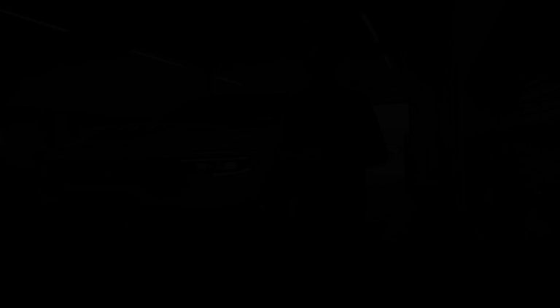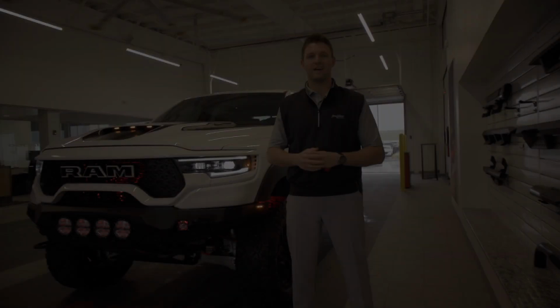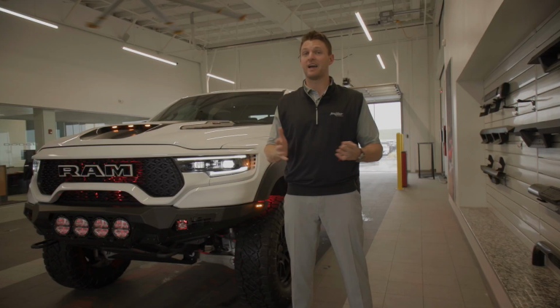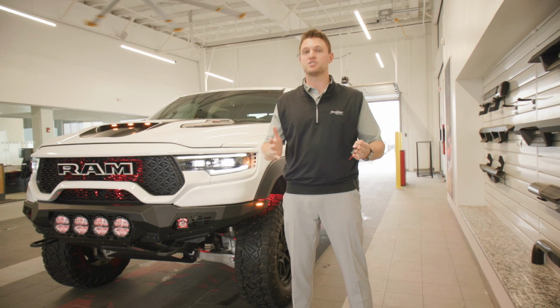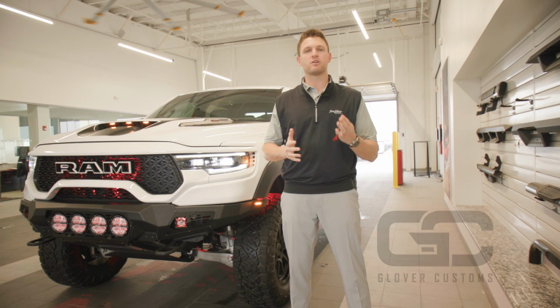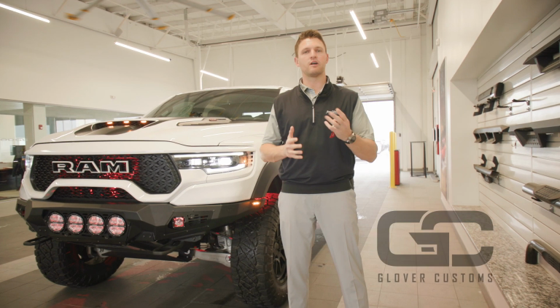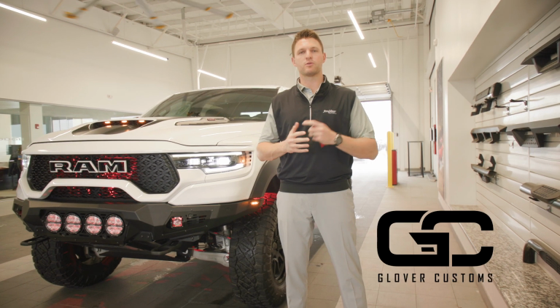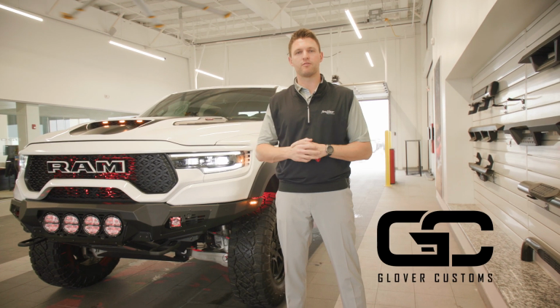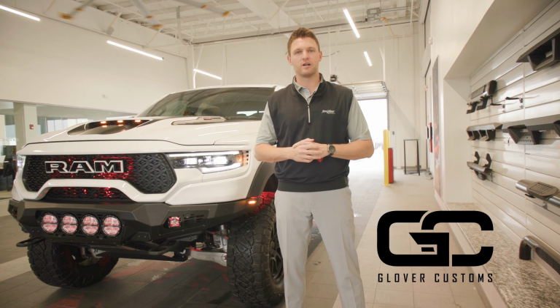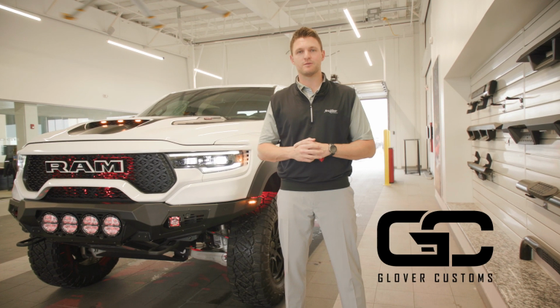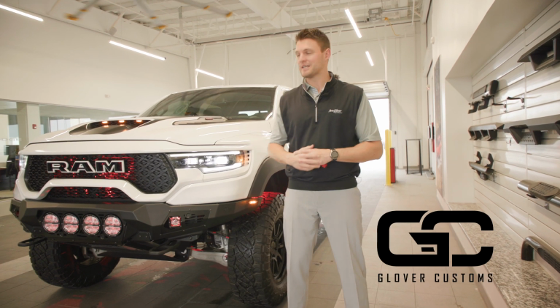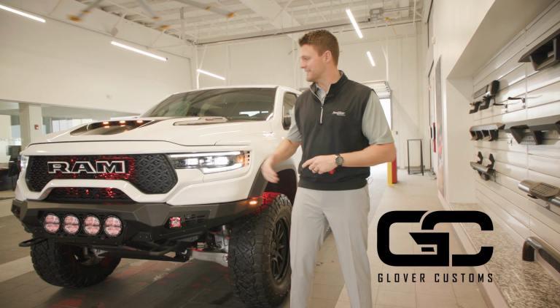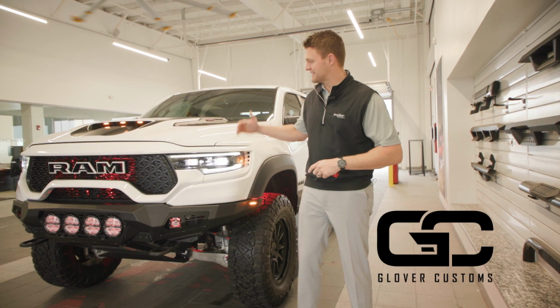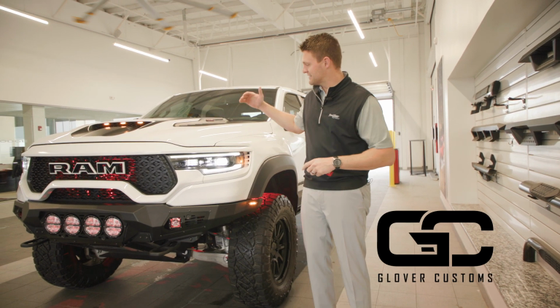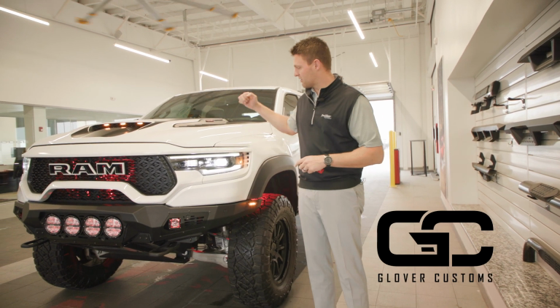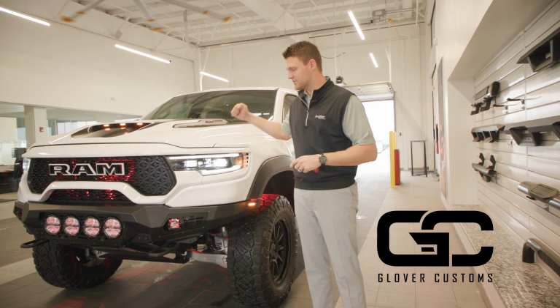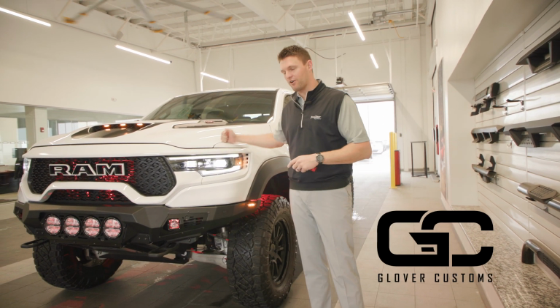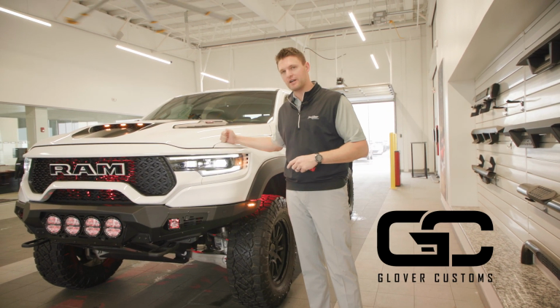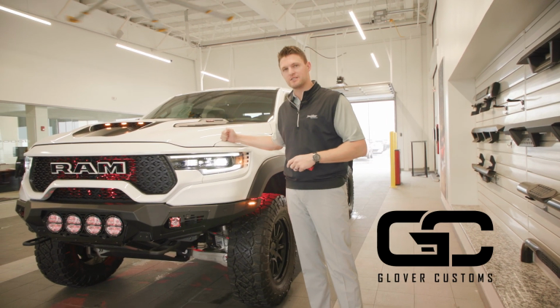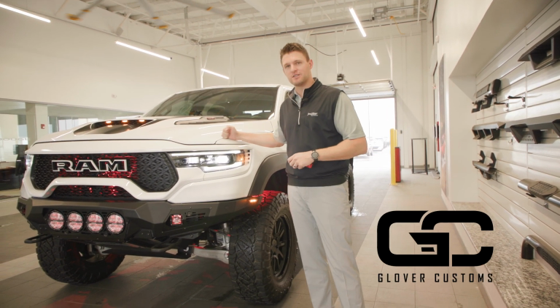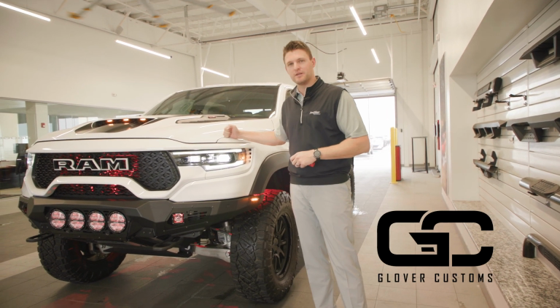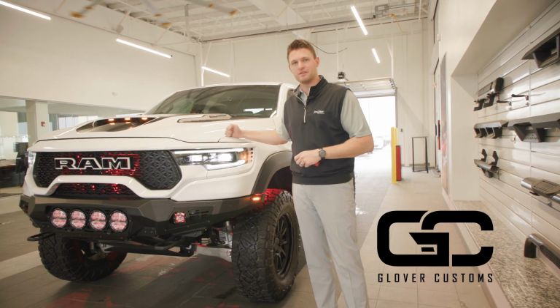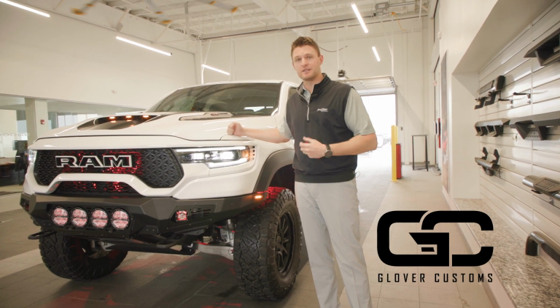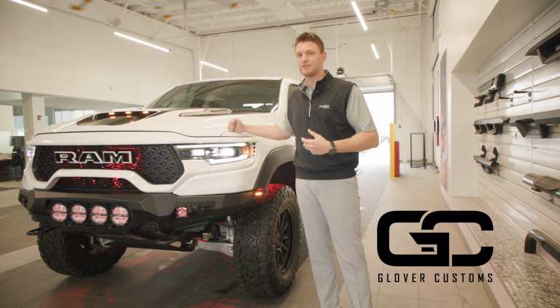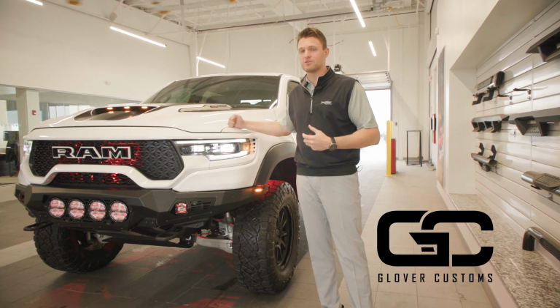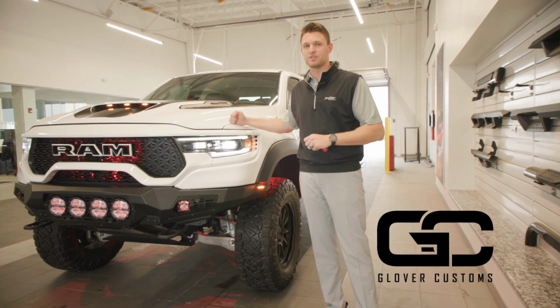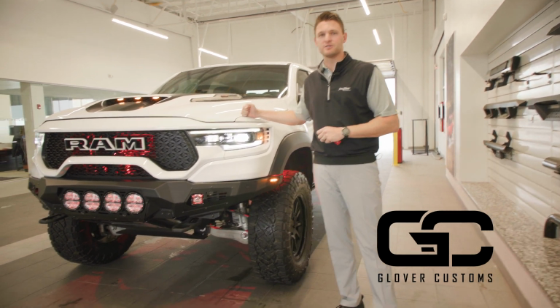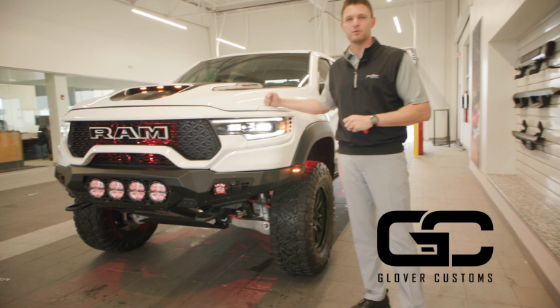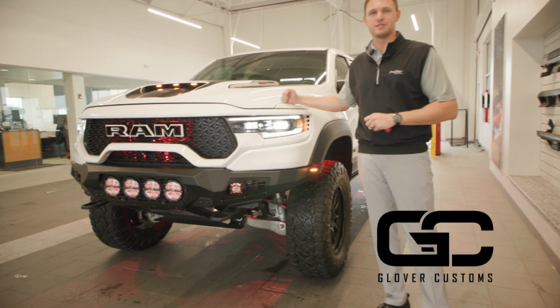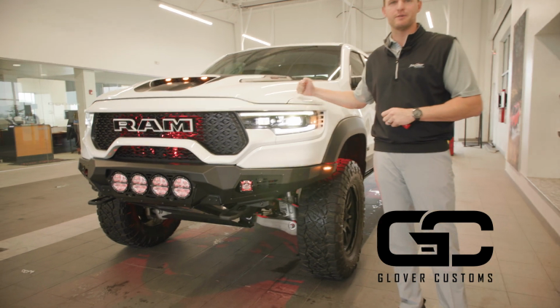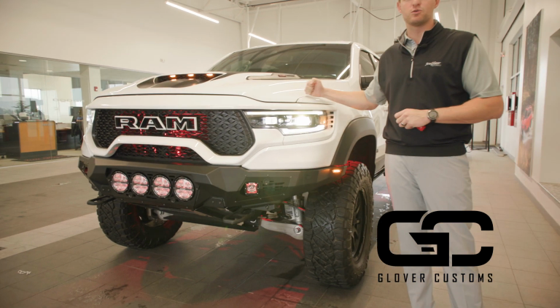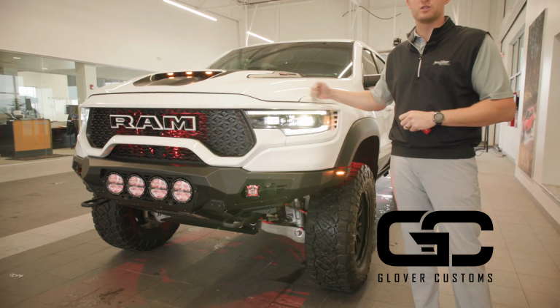Hey guys, Jared Glover with Glover Customs, and this is our TRX that's going to be in the Addicted Desert Designs booth at SEMA 2021.